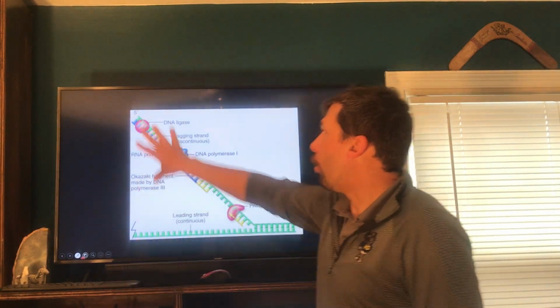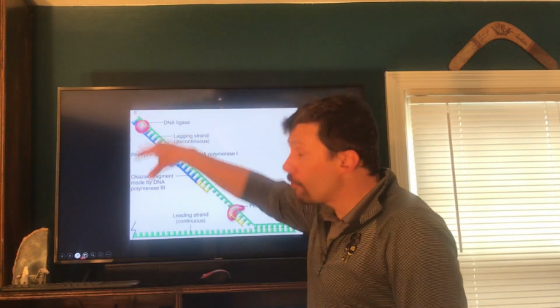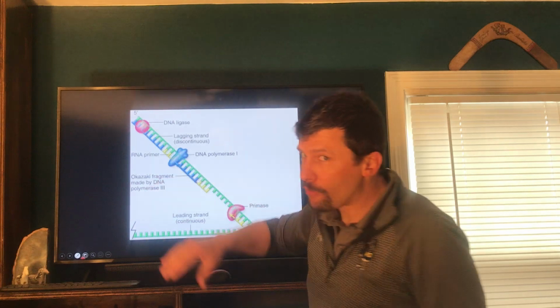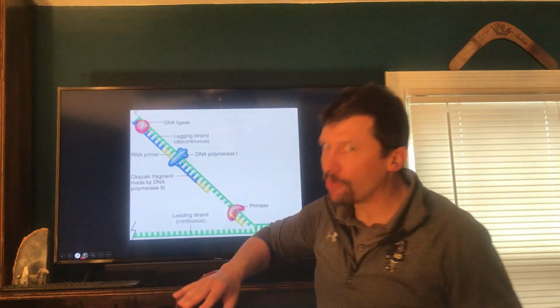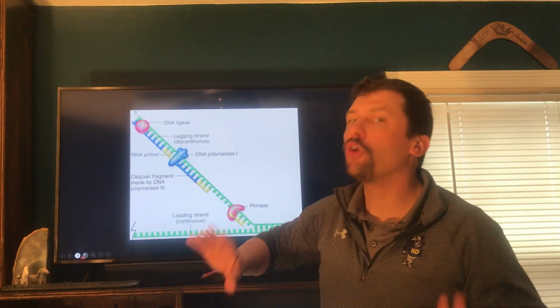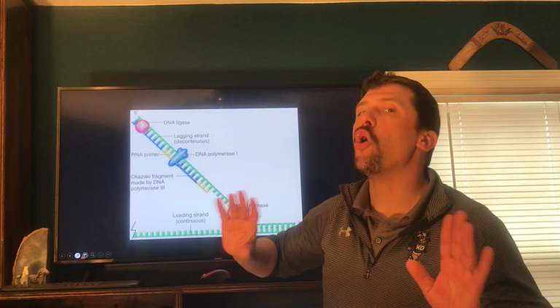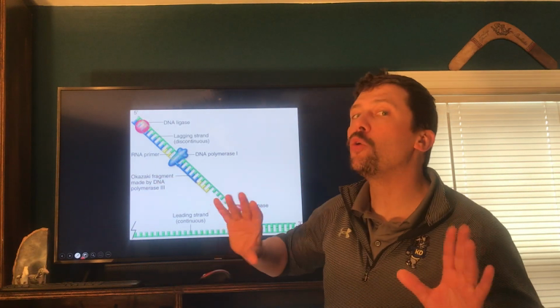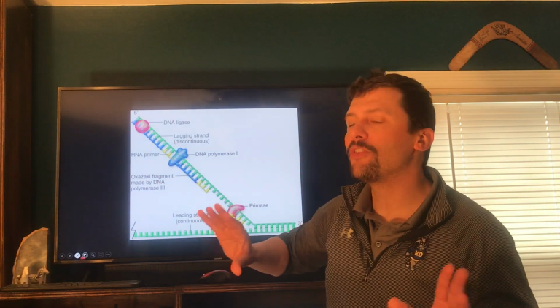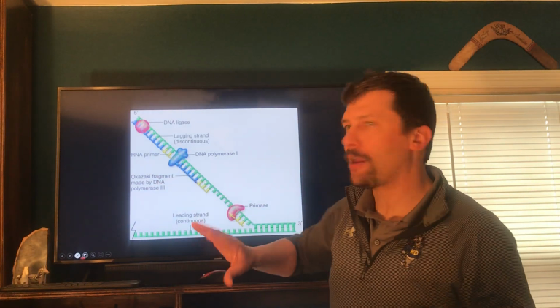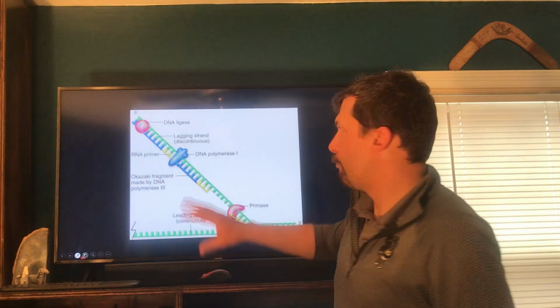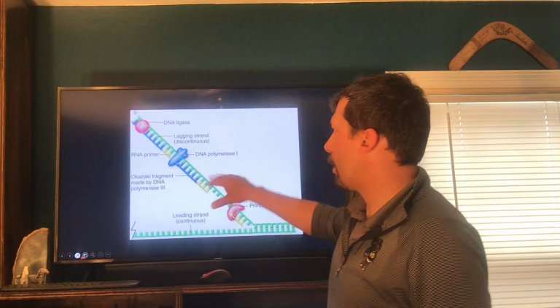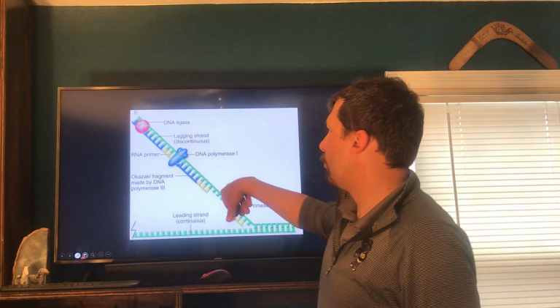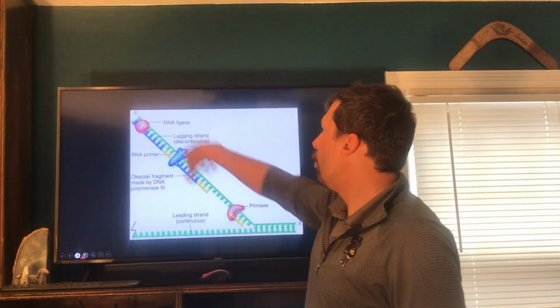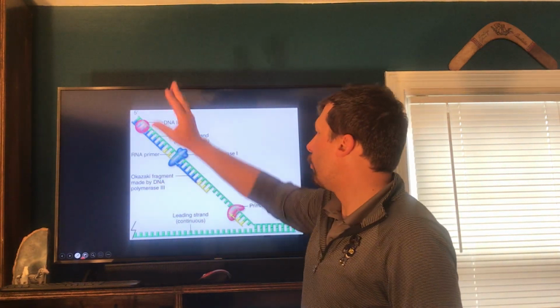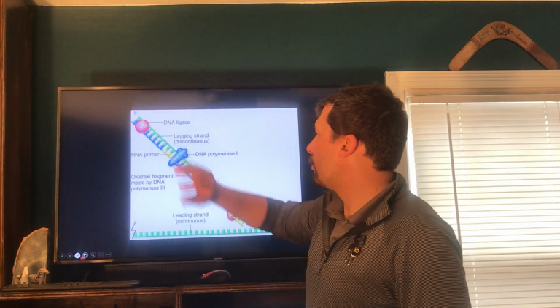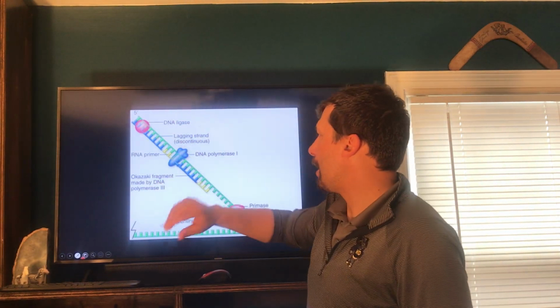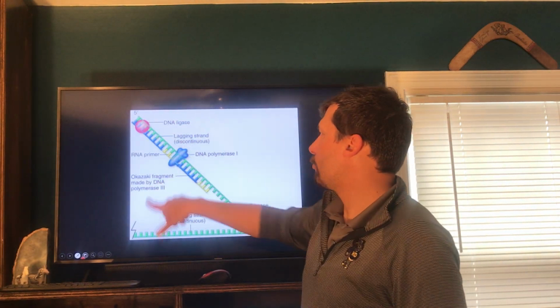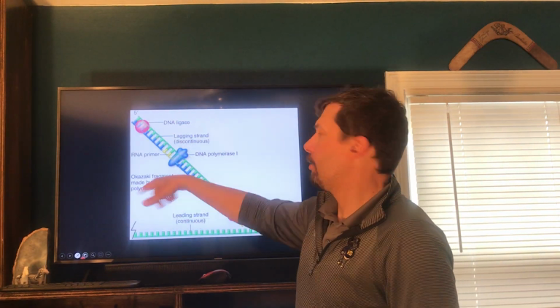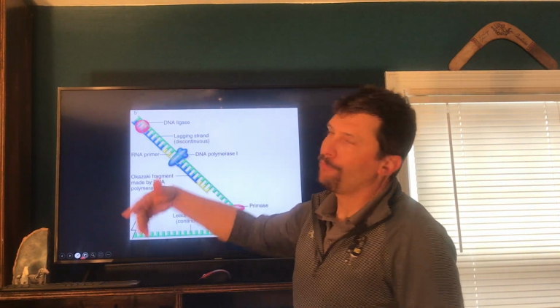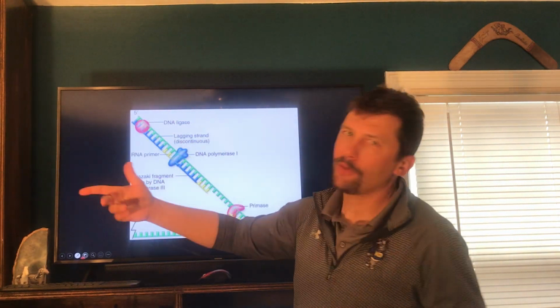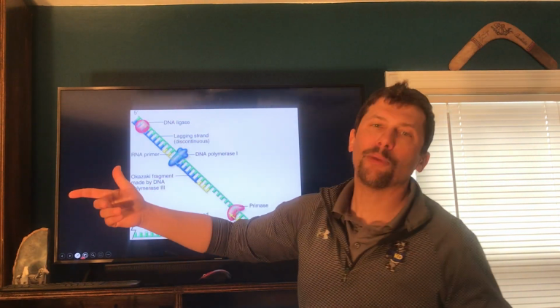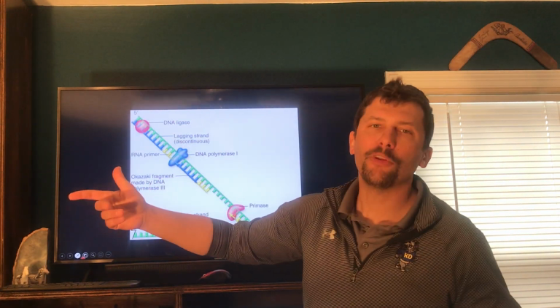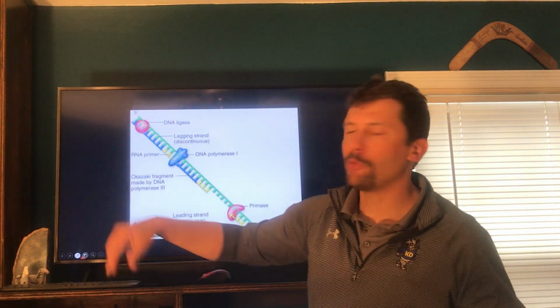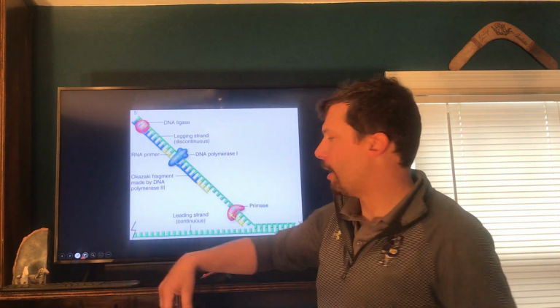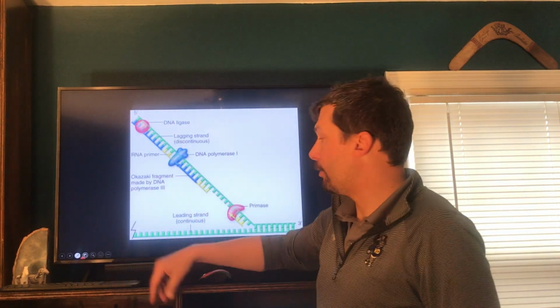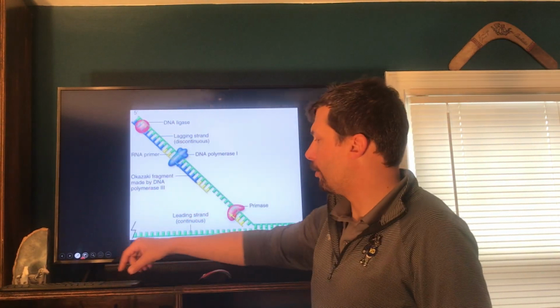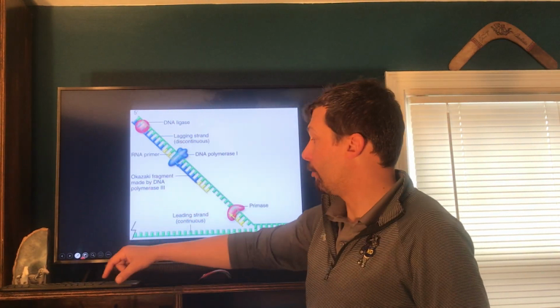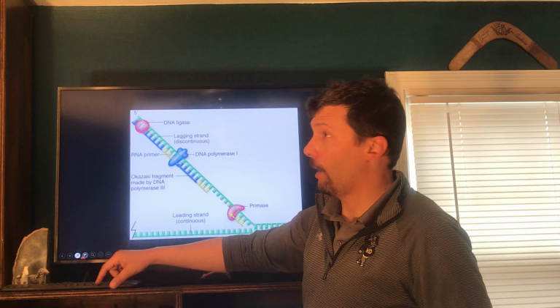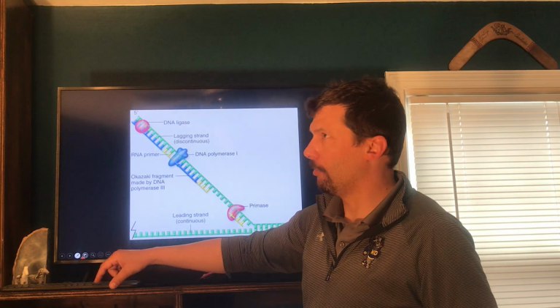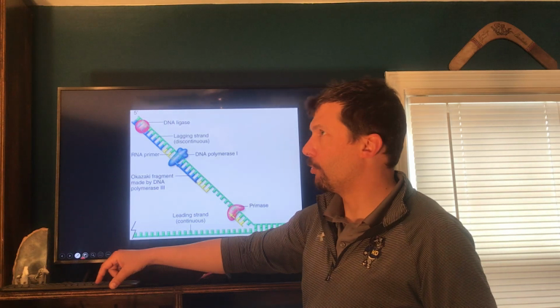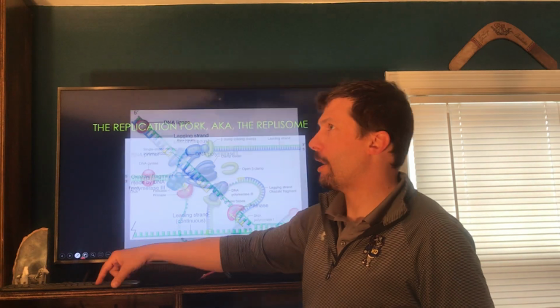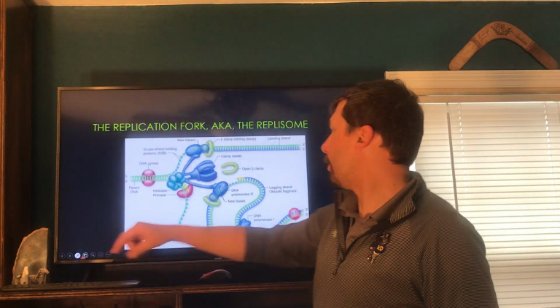All these fragments on the lagging strand are called Okazaki fragments, named after Dr. Okazaki, the person who discovered them.